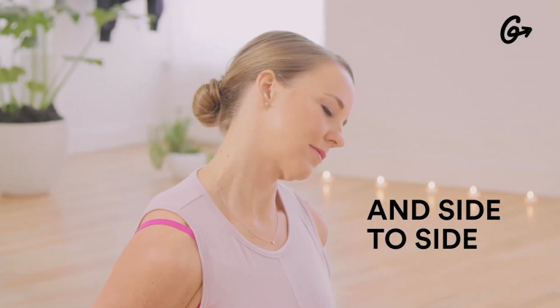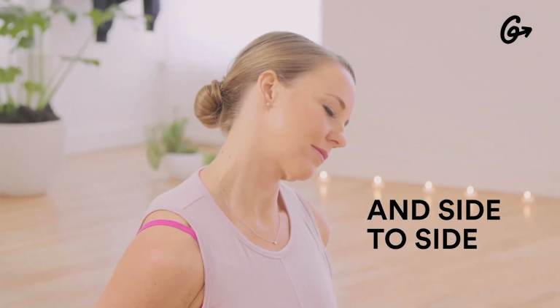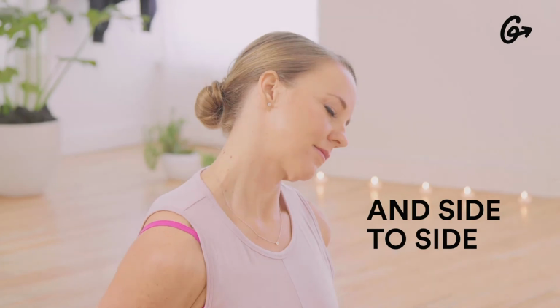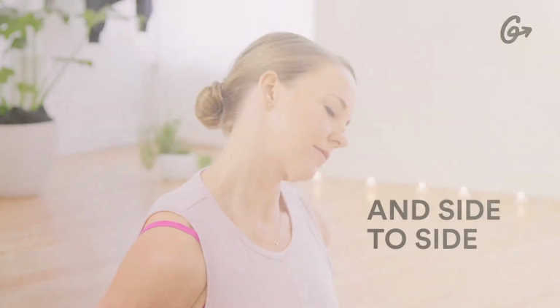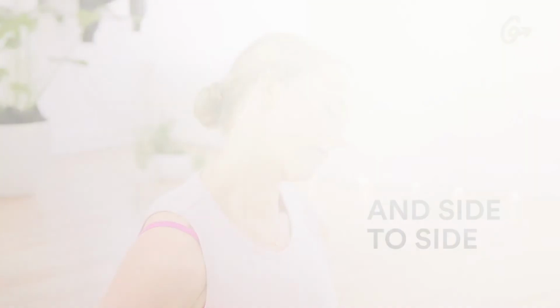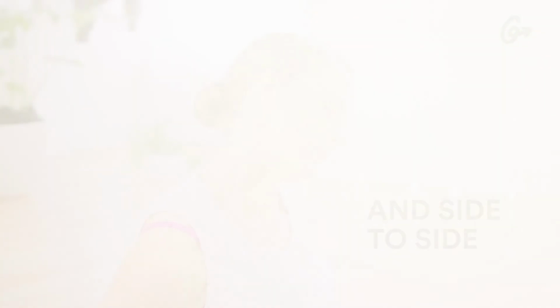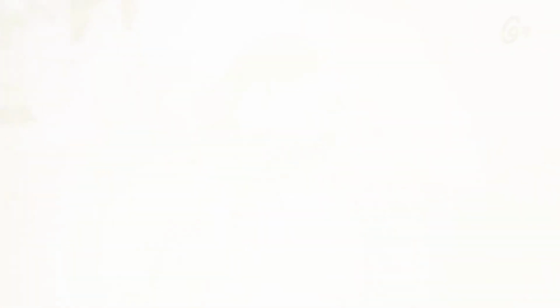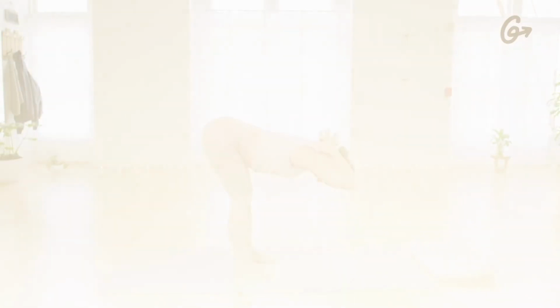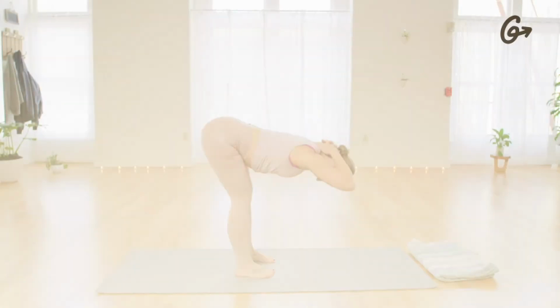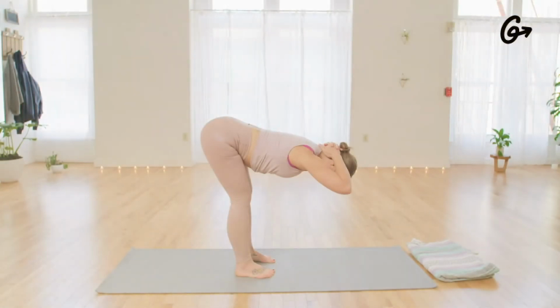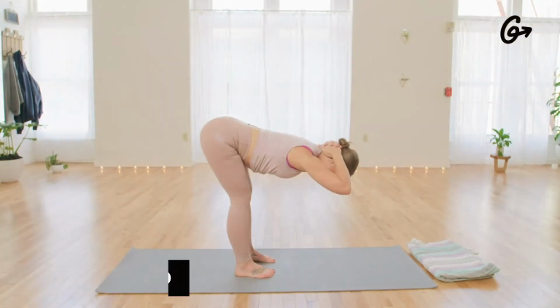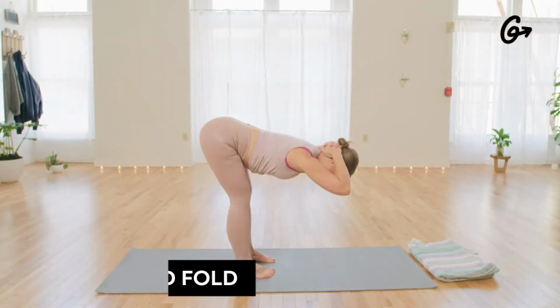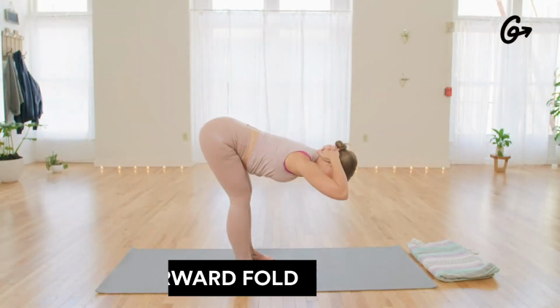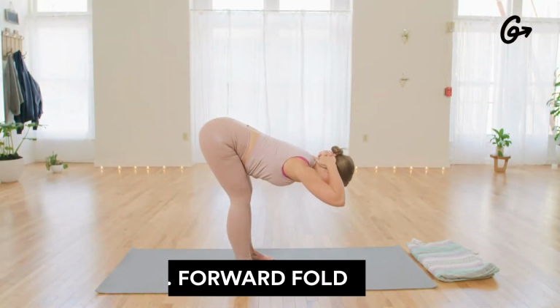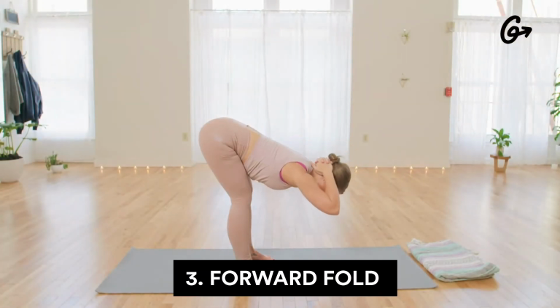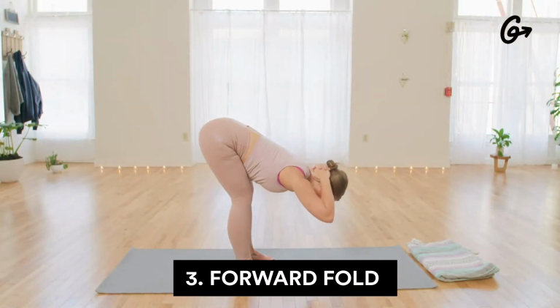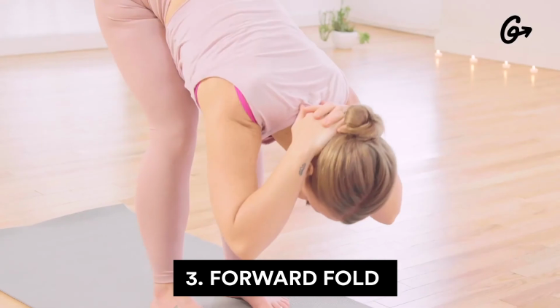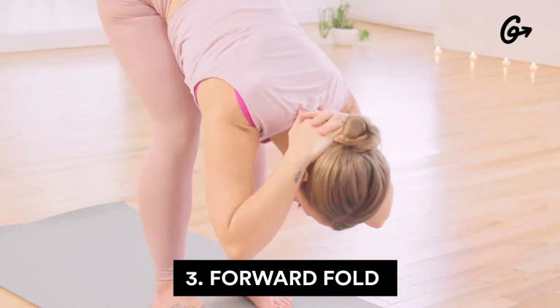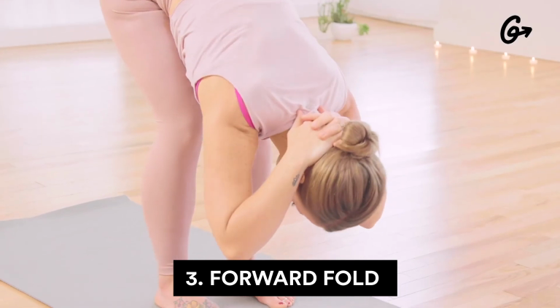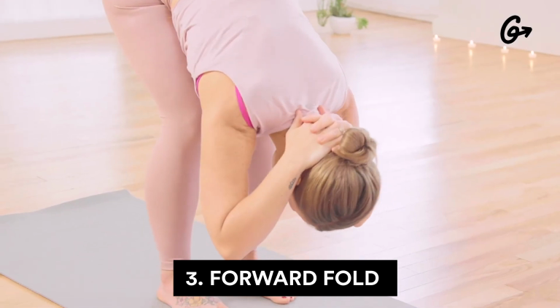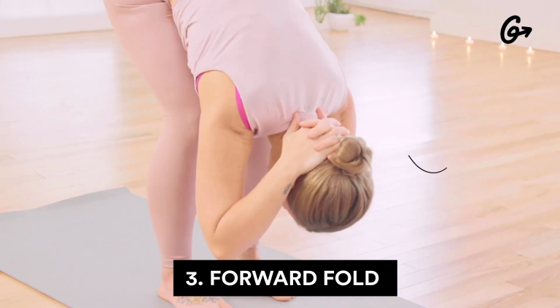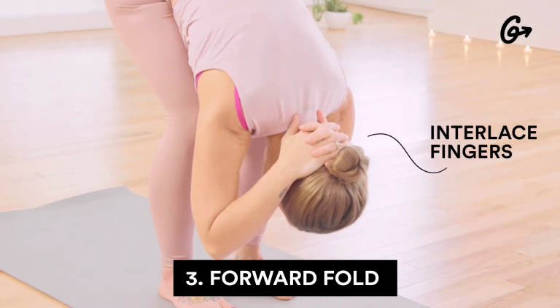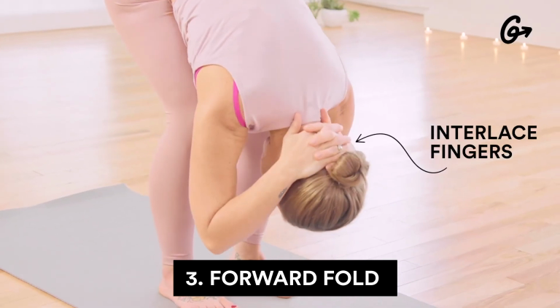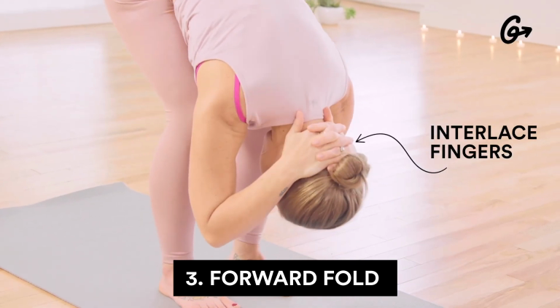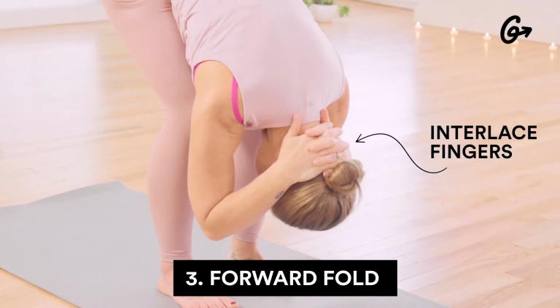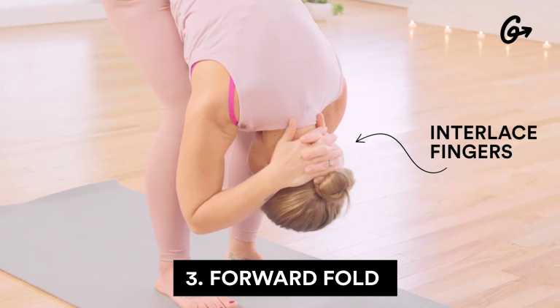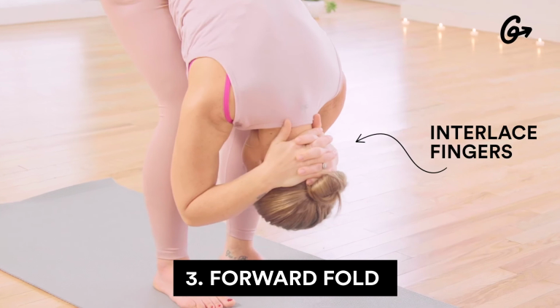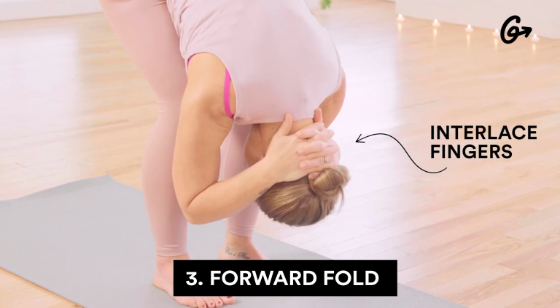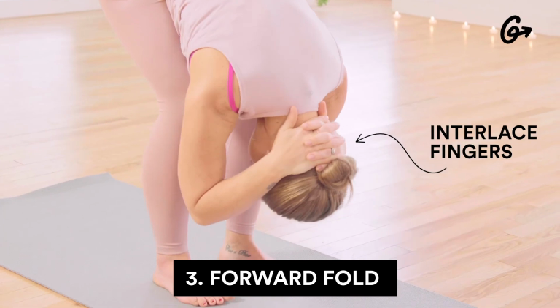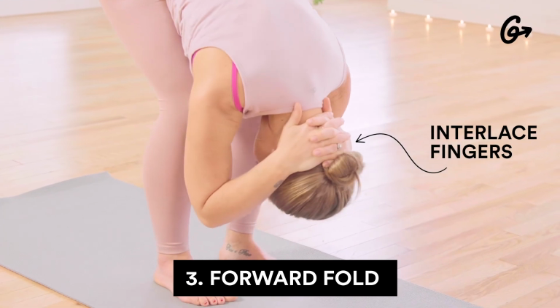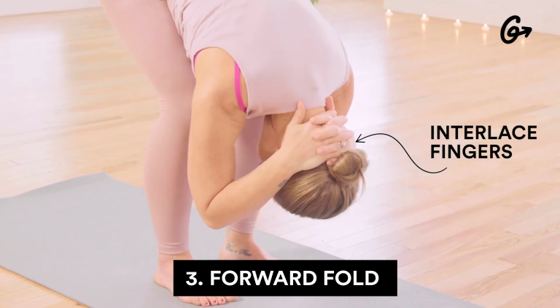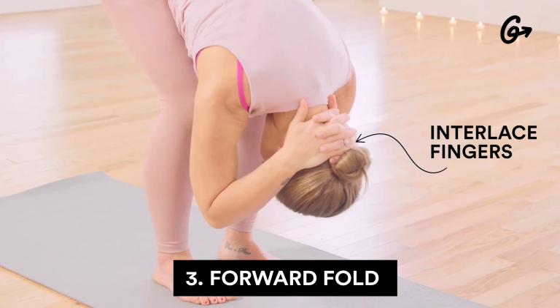For our last and final pose, we'll find a forward fold with our fingers interlaced behind our neck so that our head is nice and heavy.